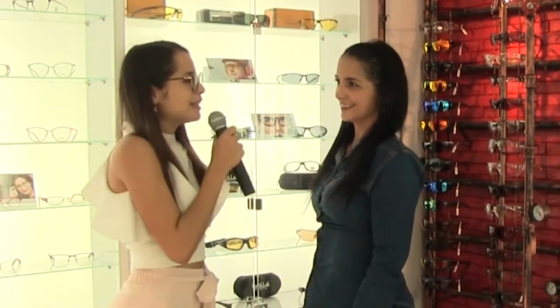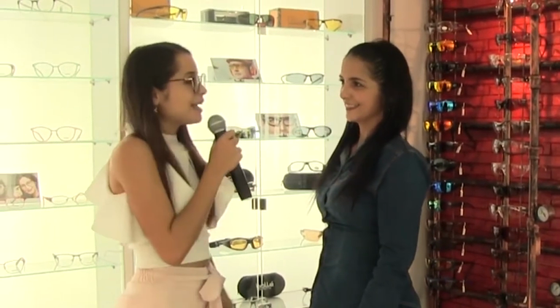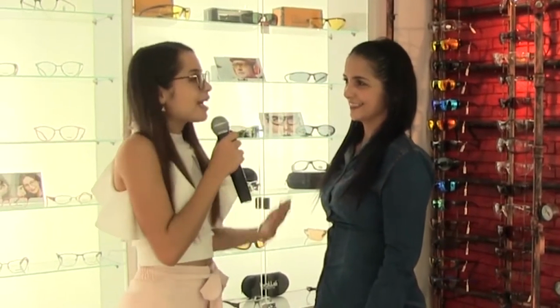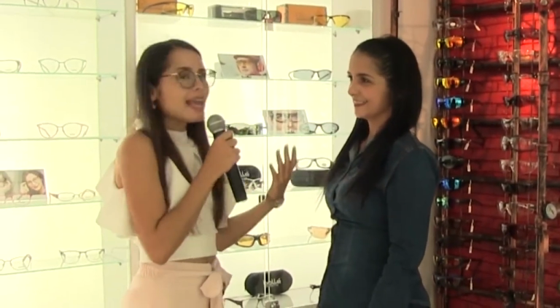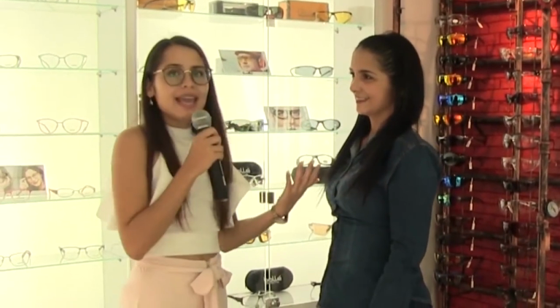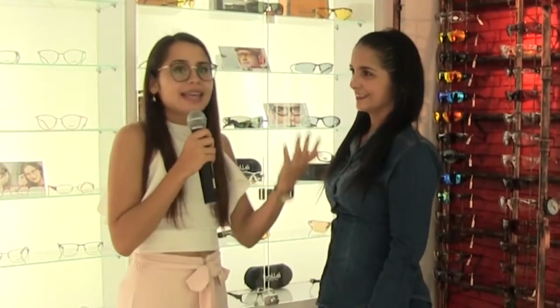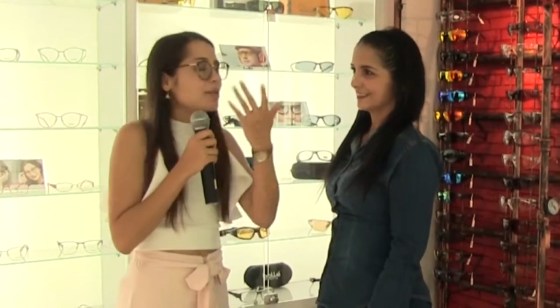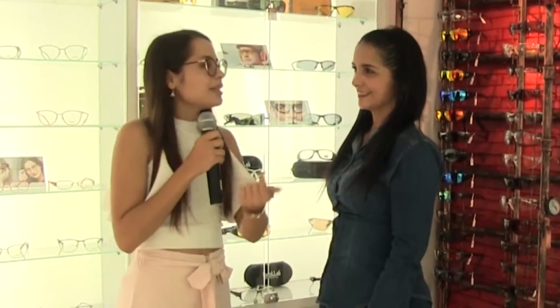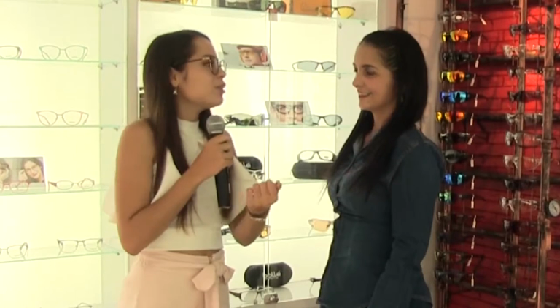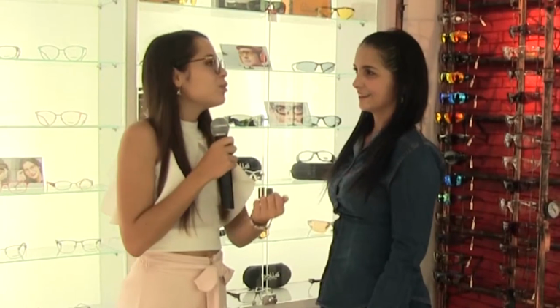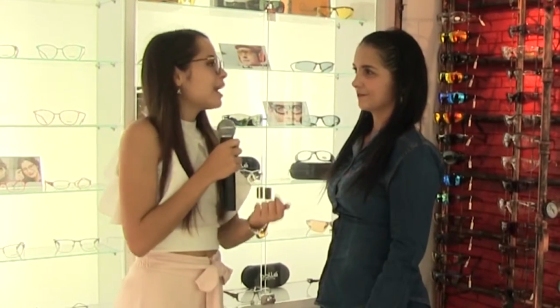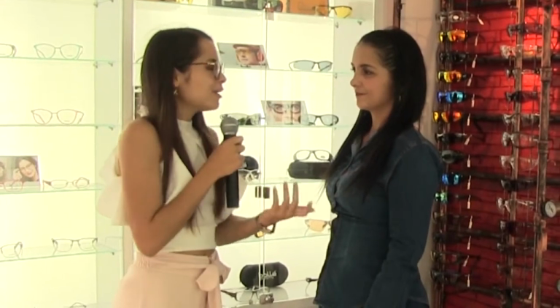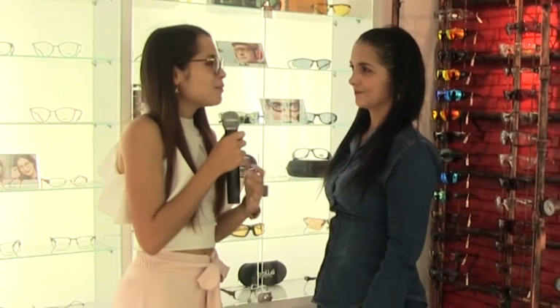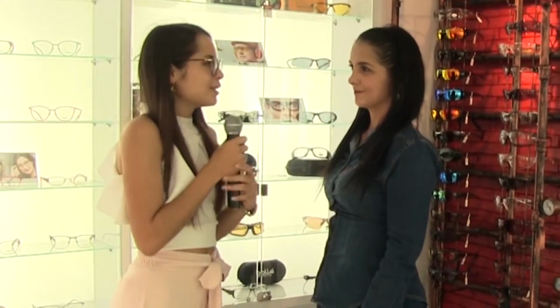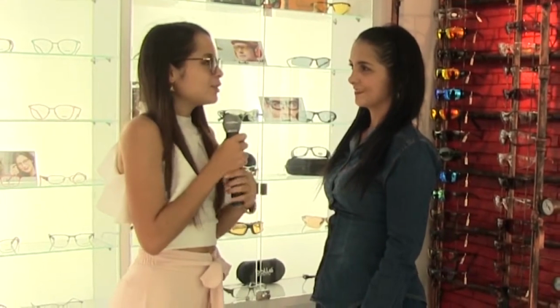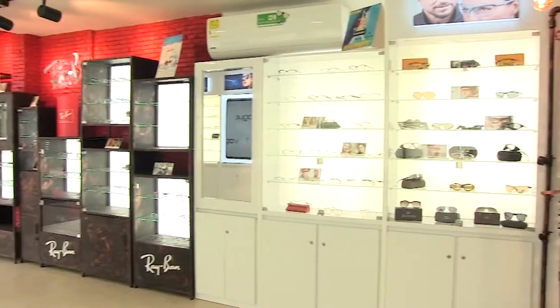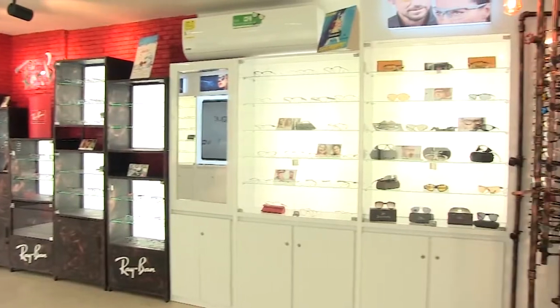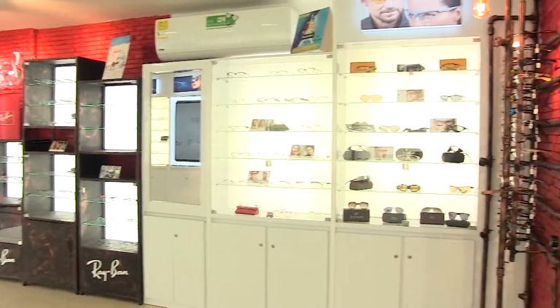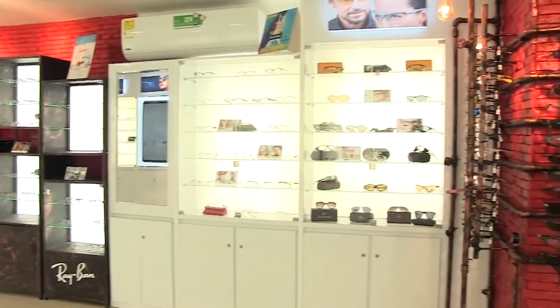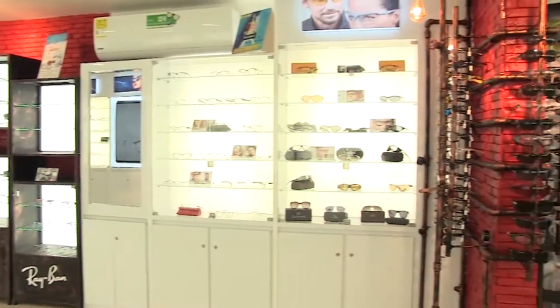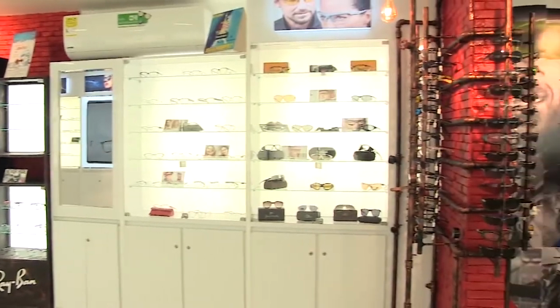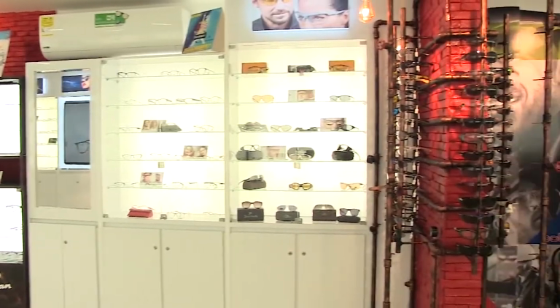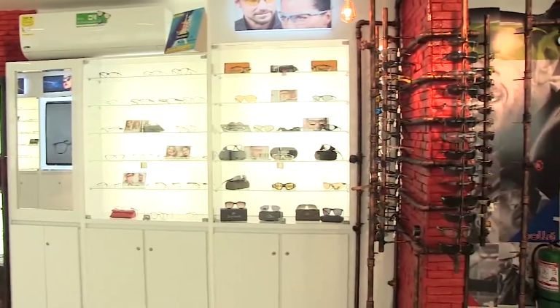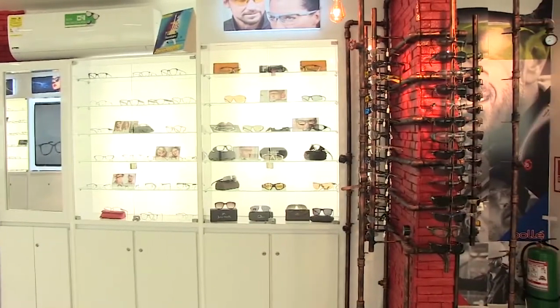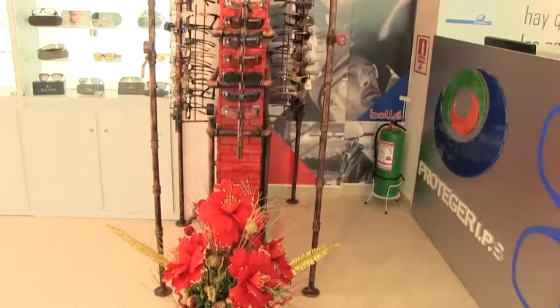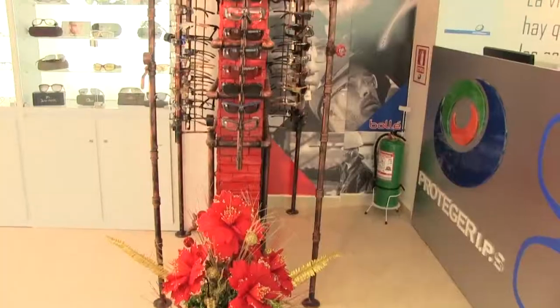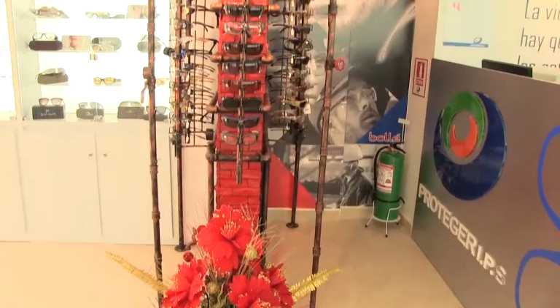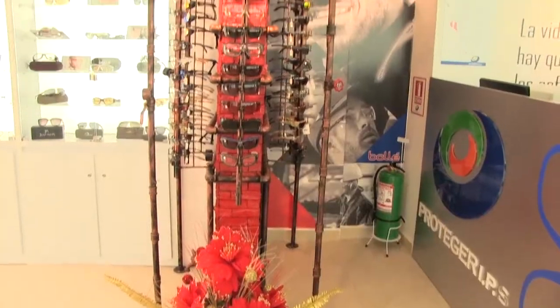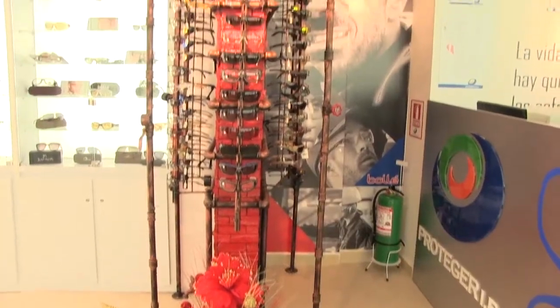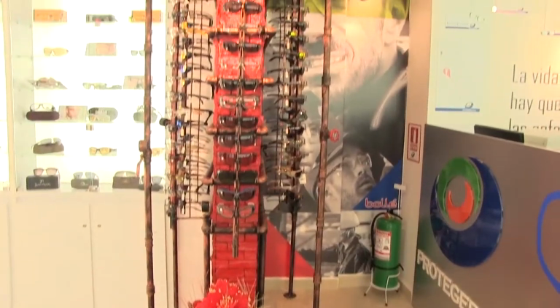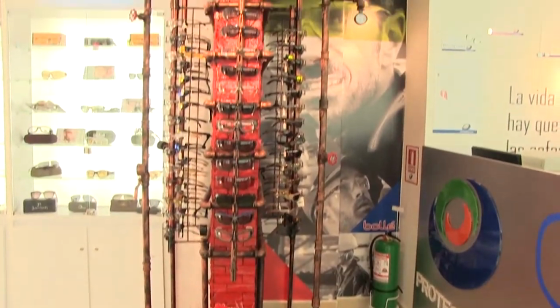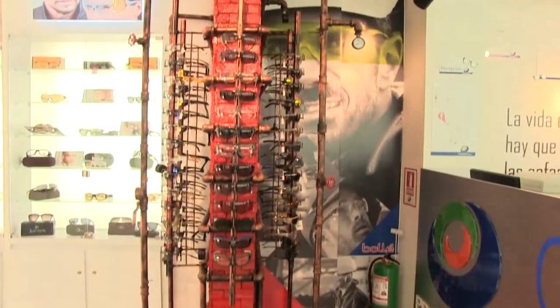Vanessa, ¿qué te ha parecido el lugar? ¿Qué es lo que más te ha gustado de toda la tienda? La variedad de productos, de colores, las marcas.